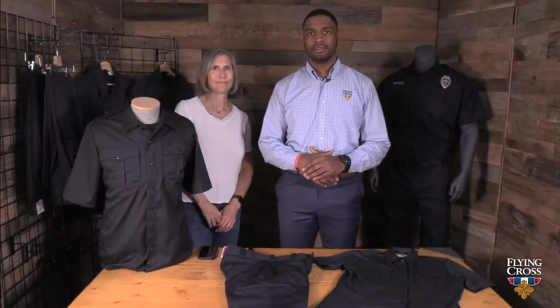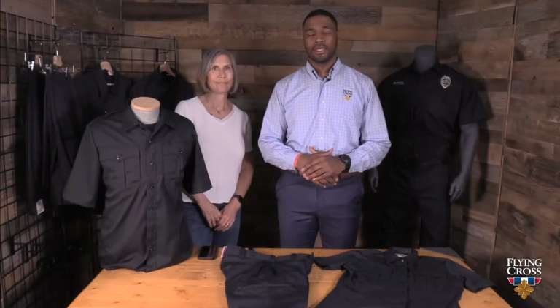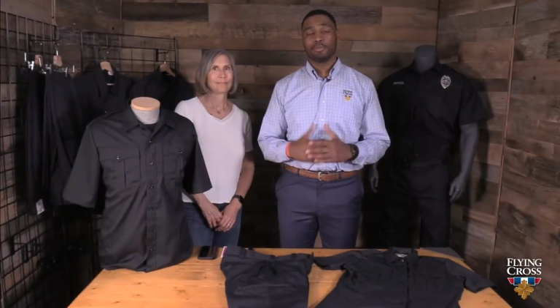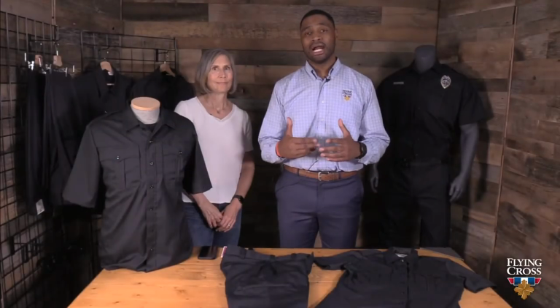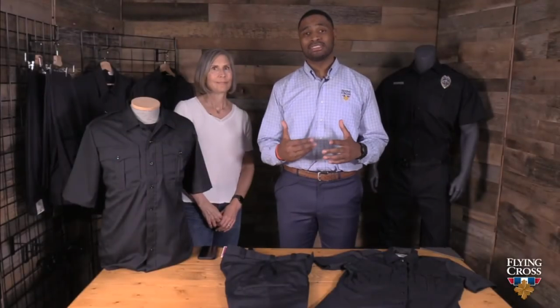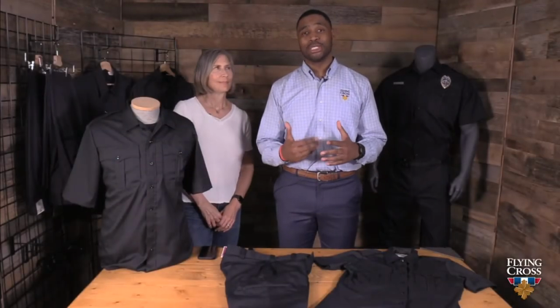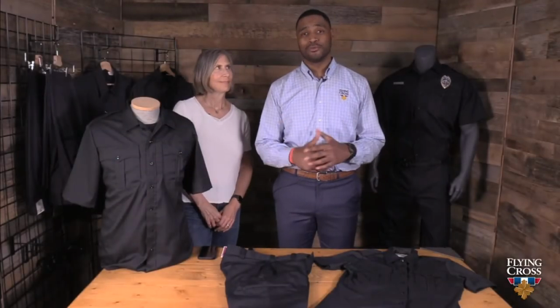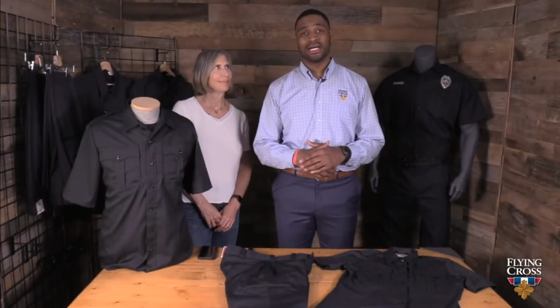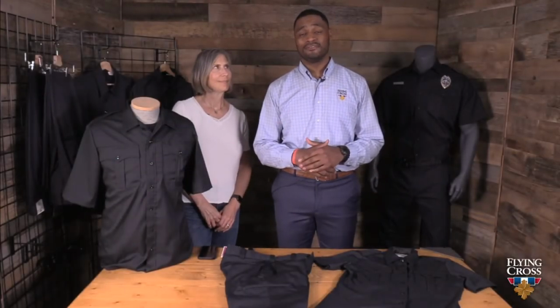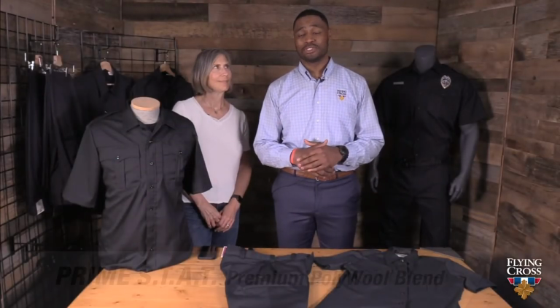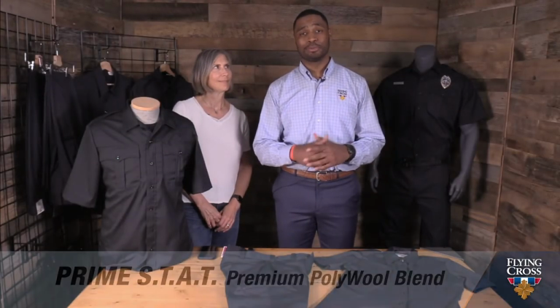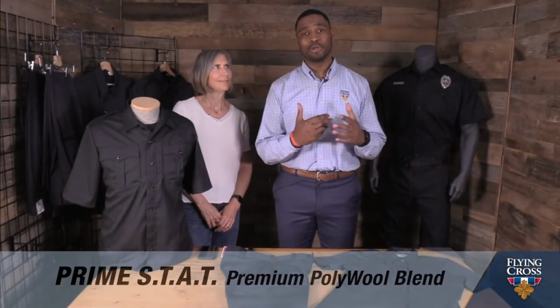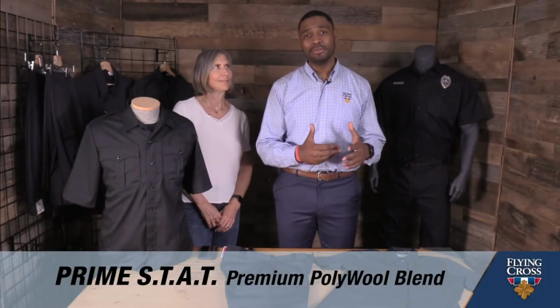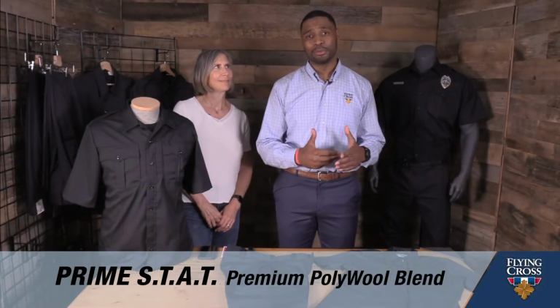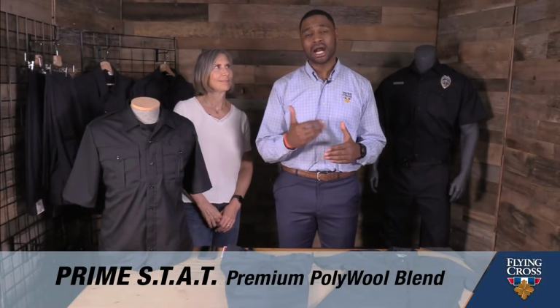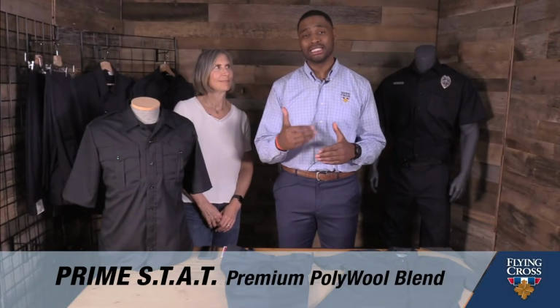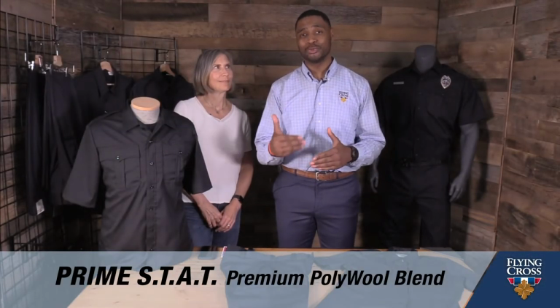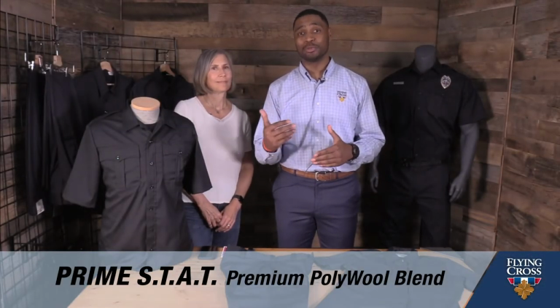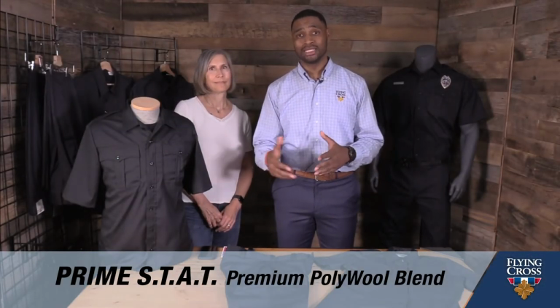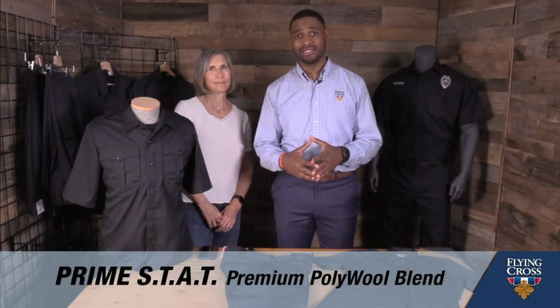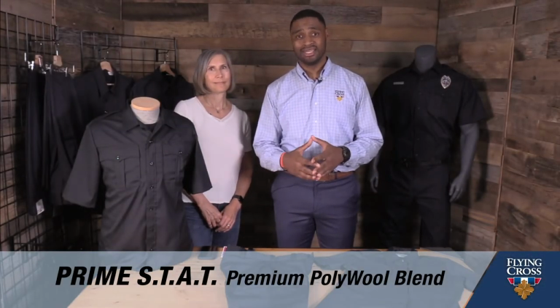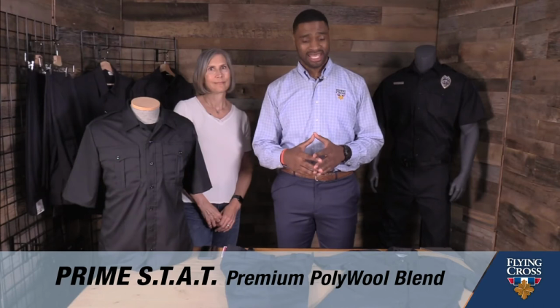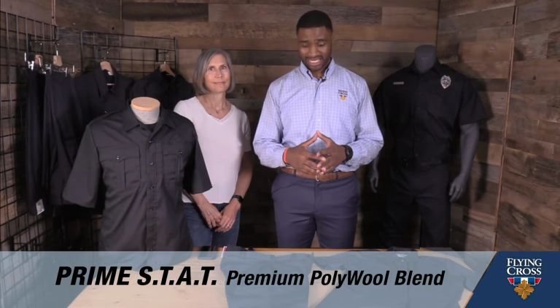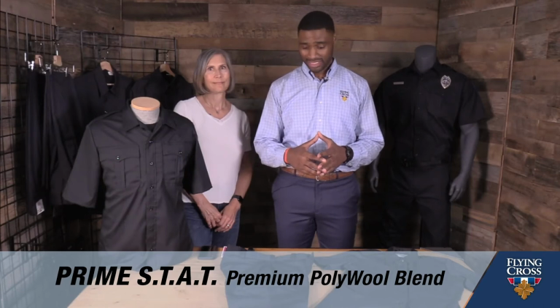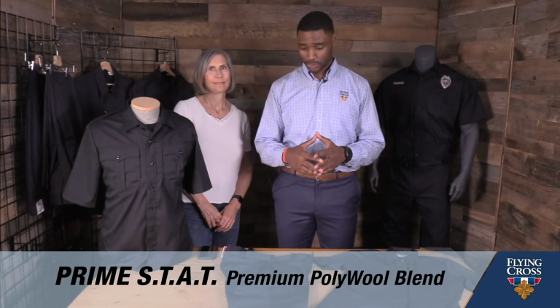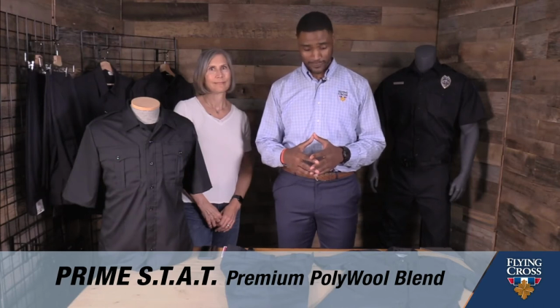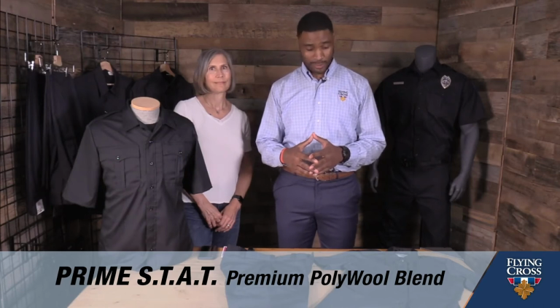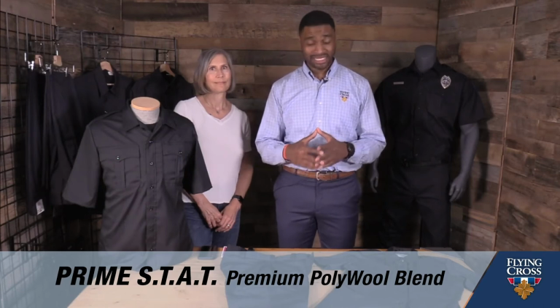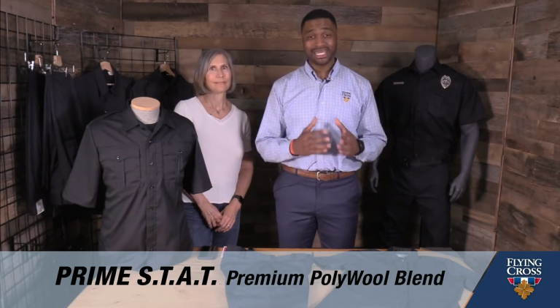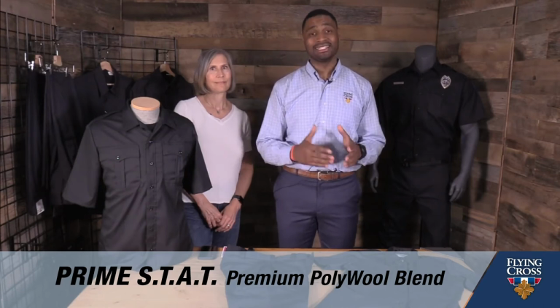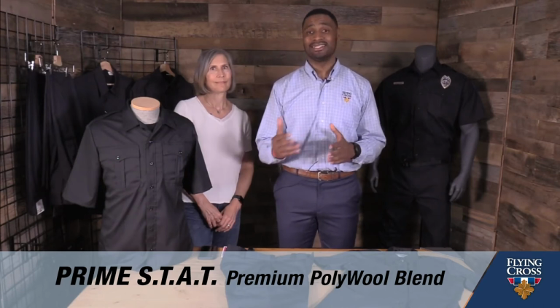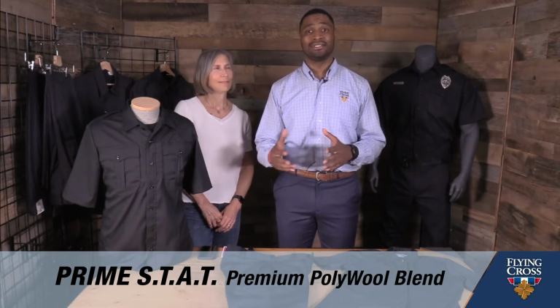The Prime Stat uniform line features a premium polywool blend, and this uniform is second to none.